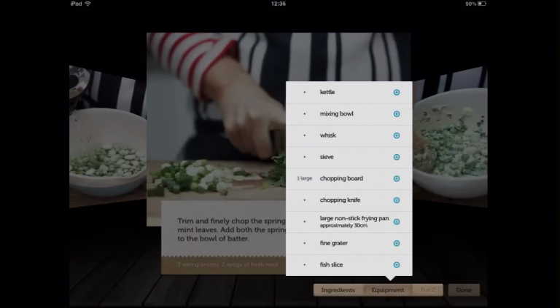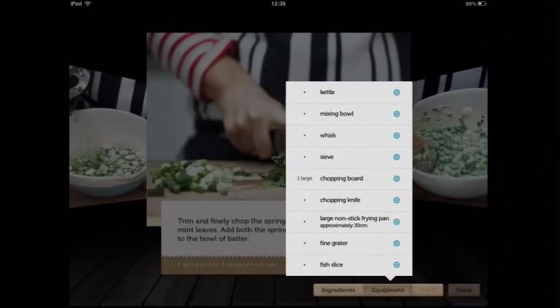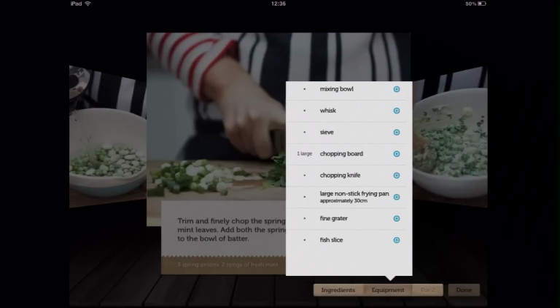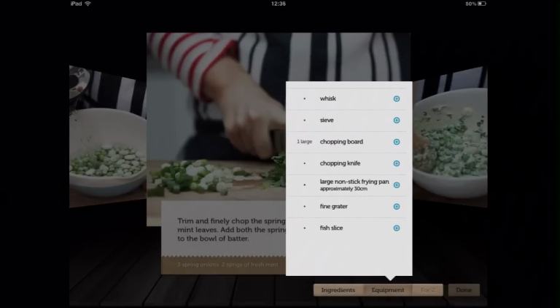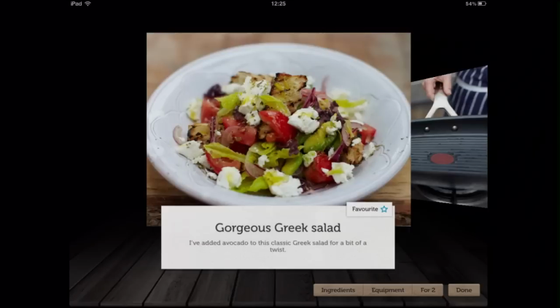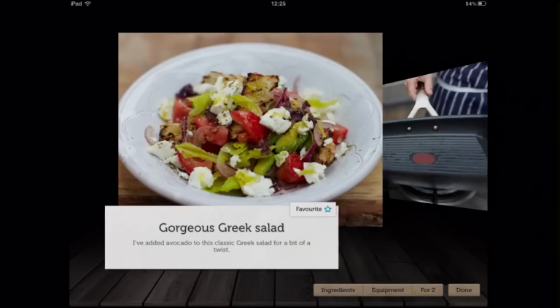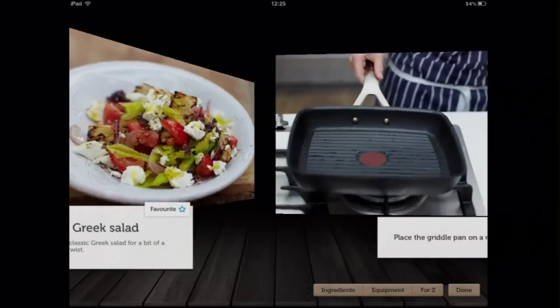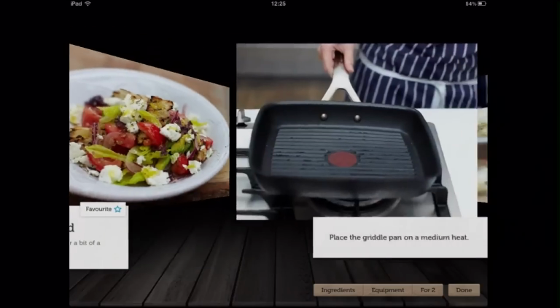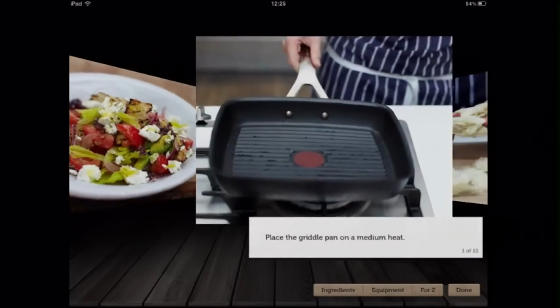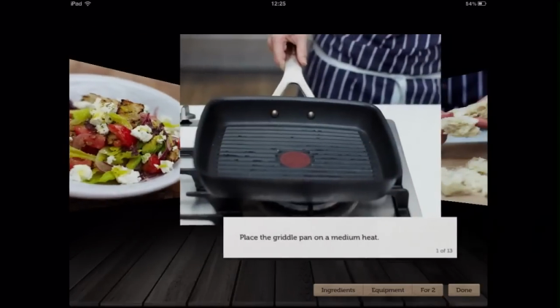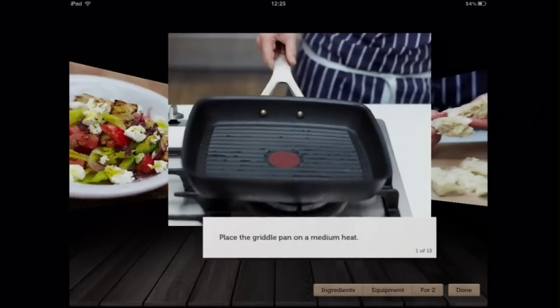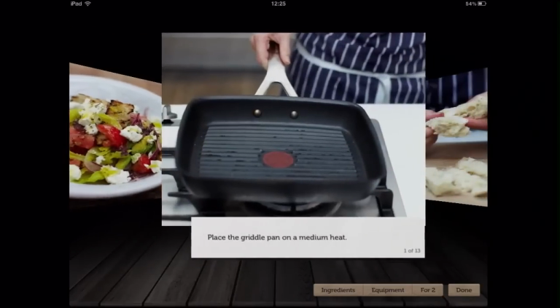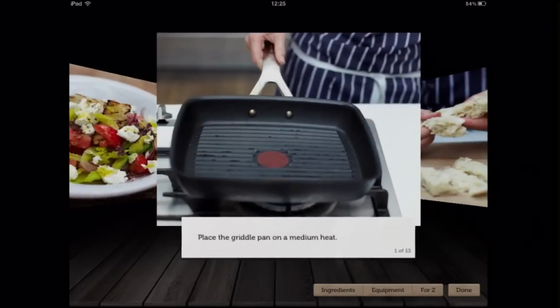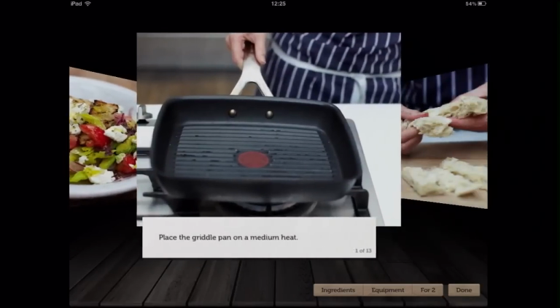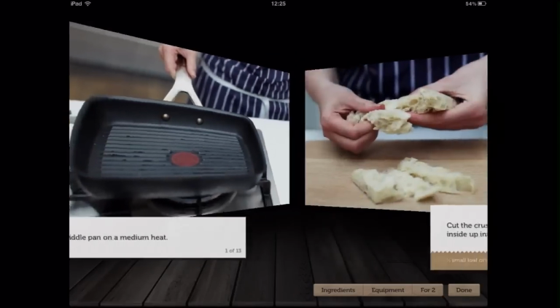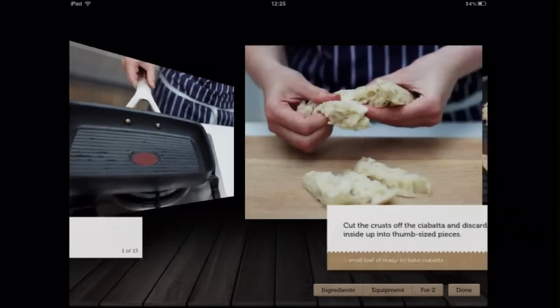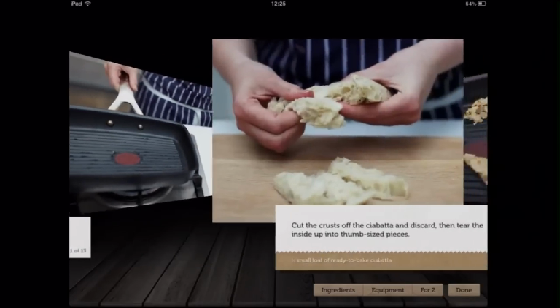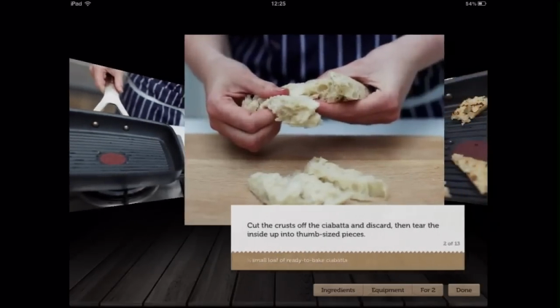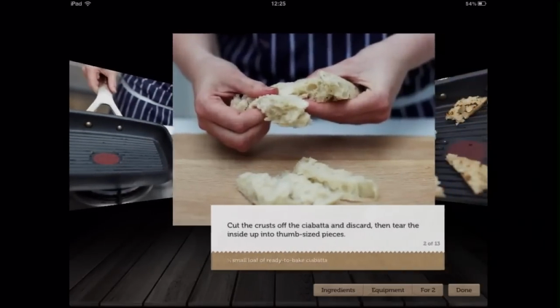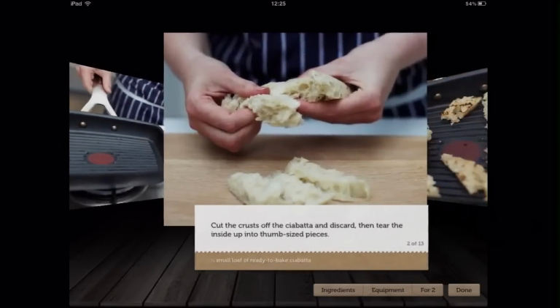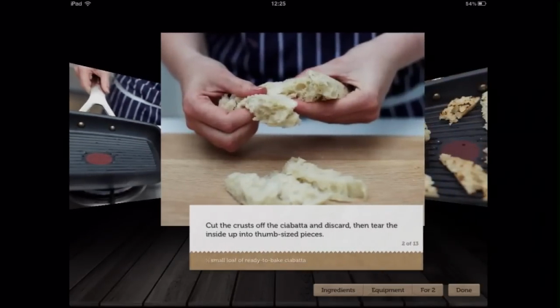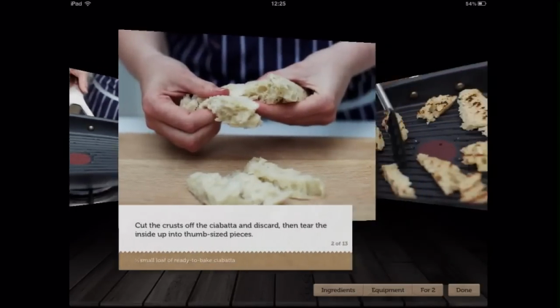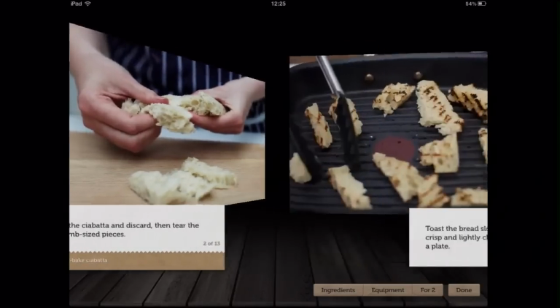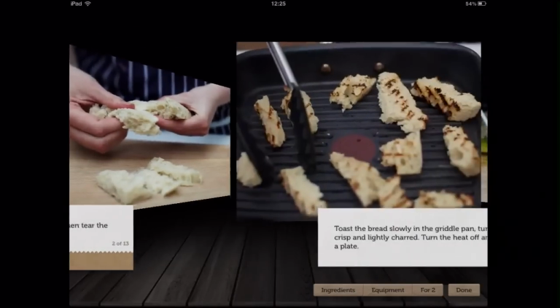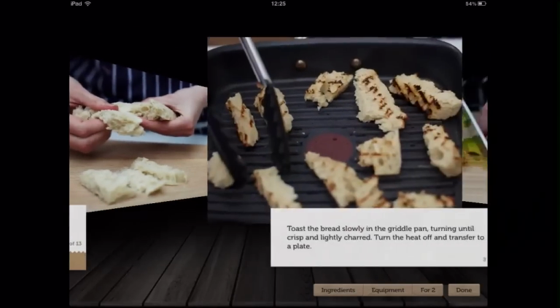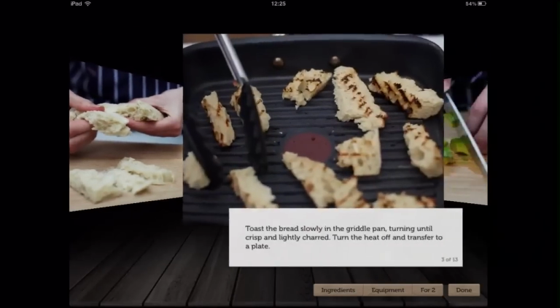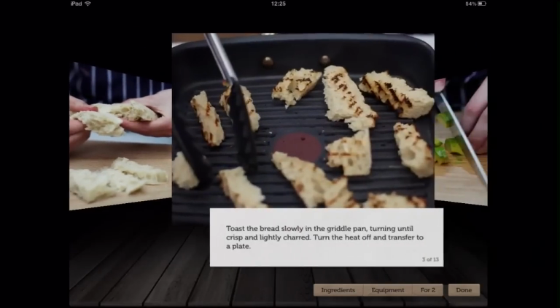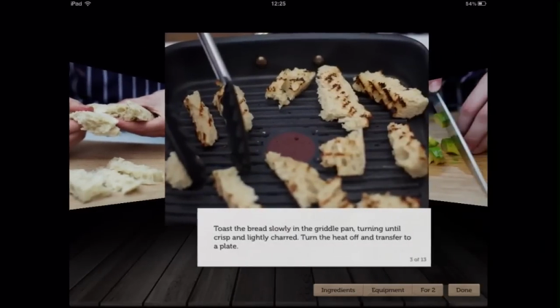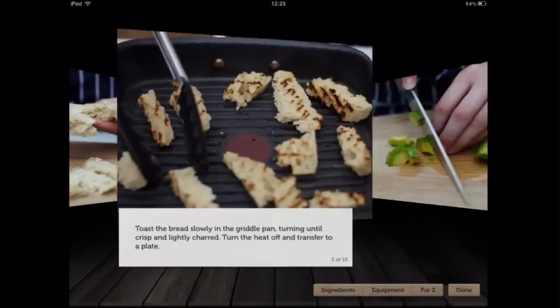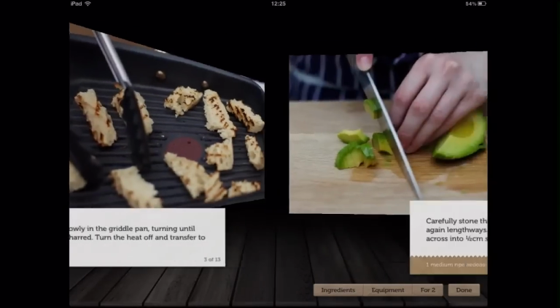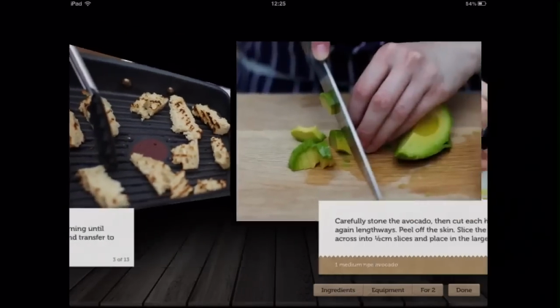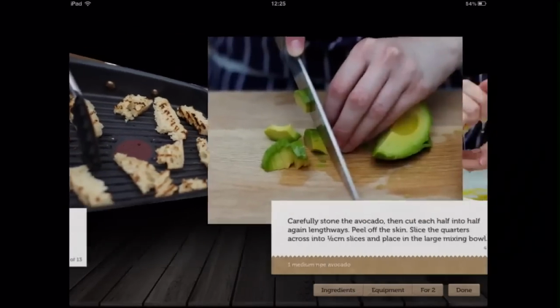Jamie's Recipes comes with in-depth step-by-step instructions which are accompanied by an adjoining photo.